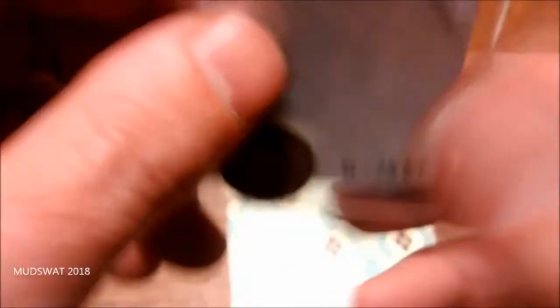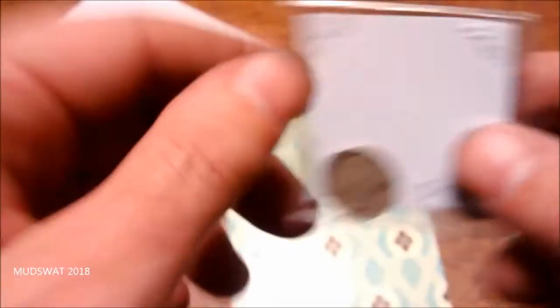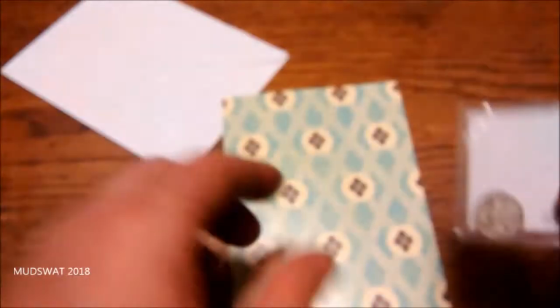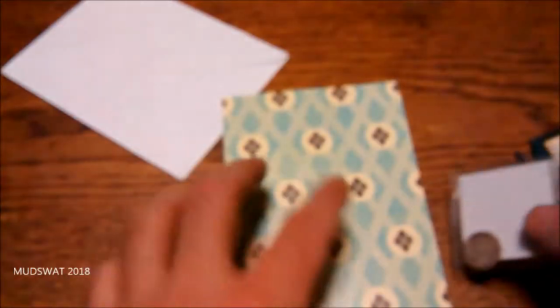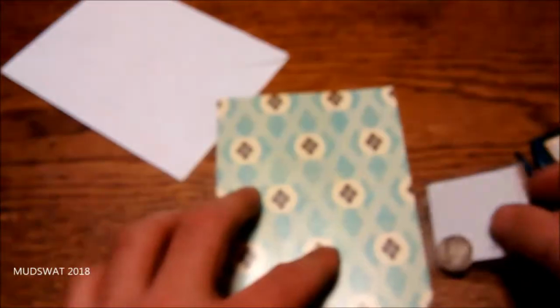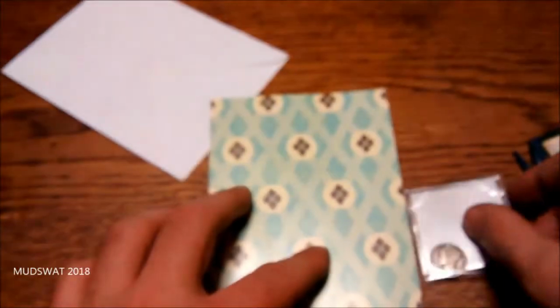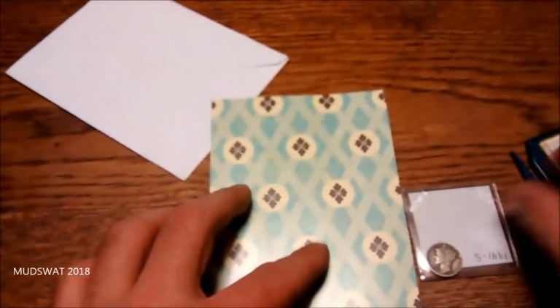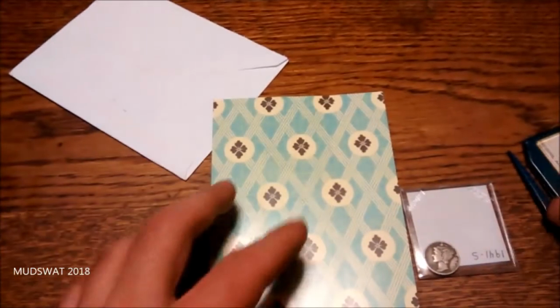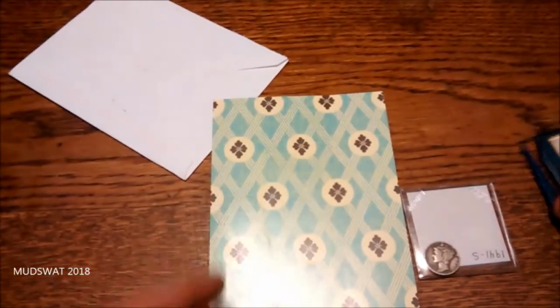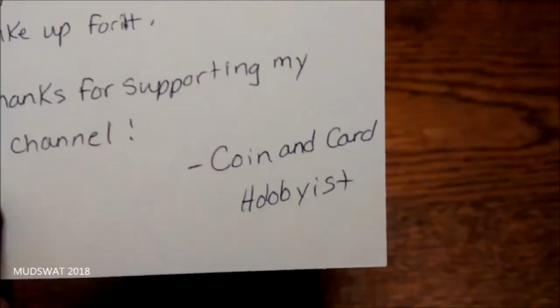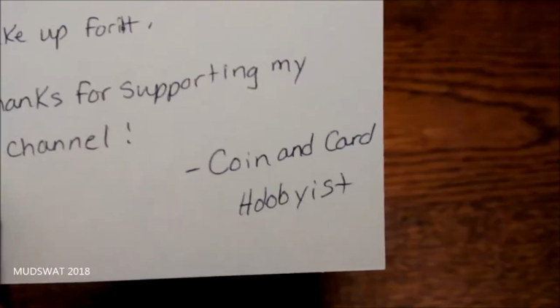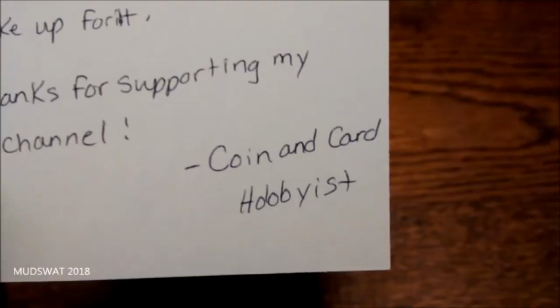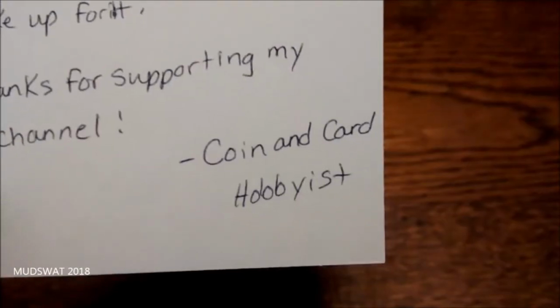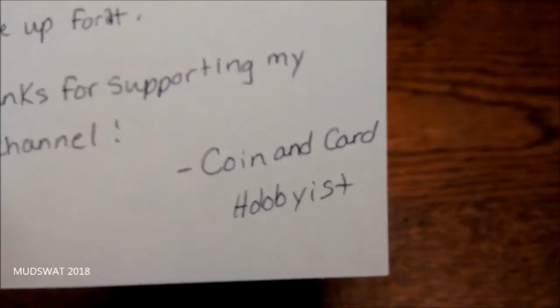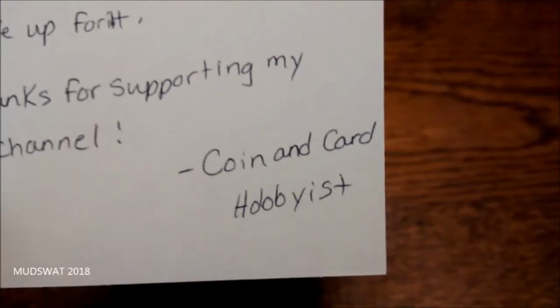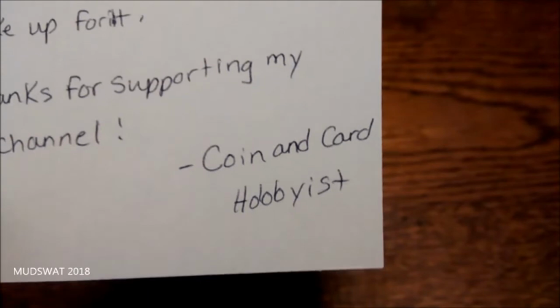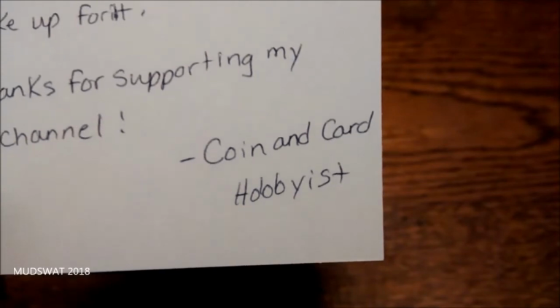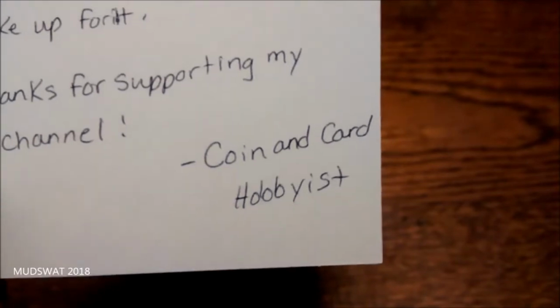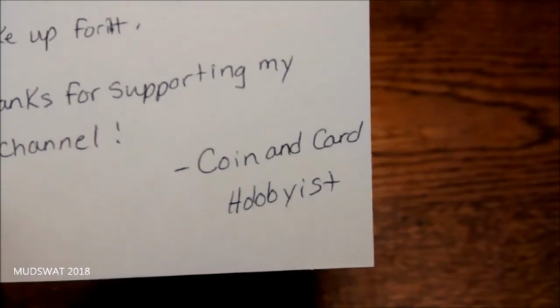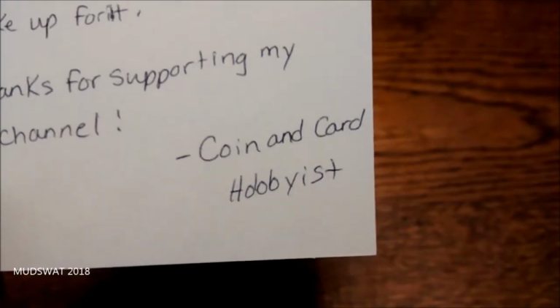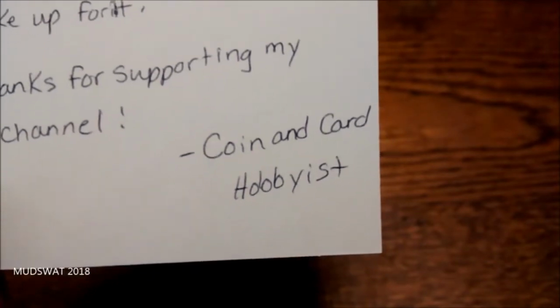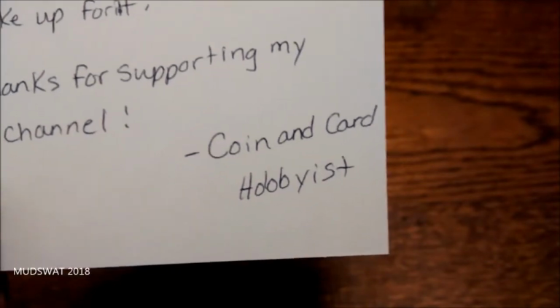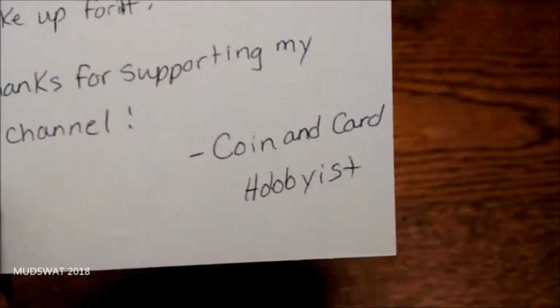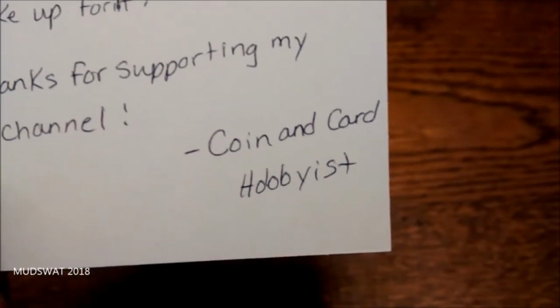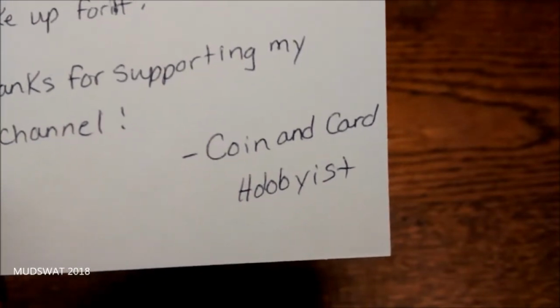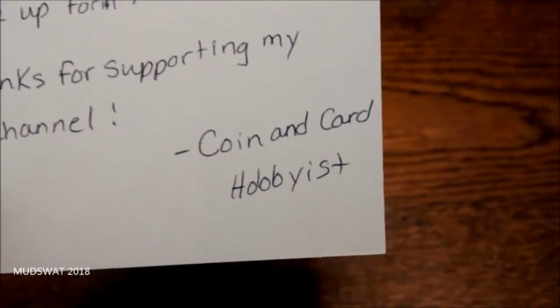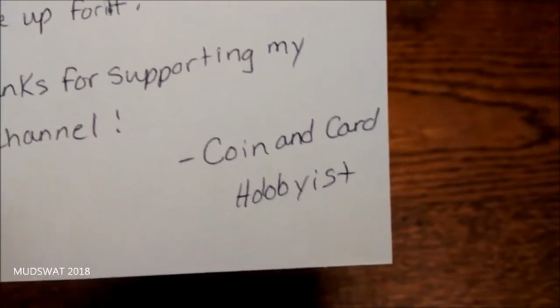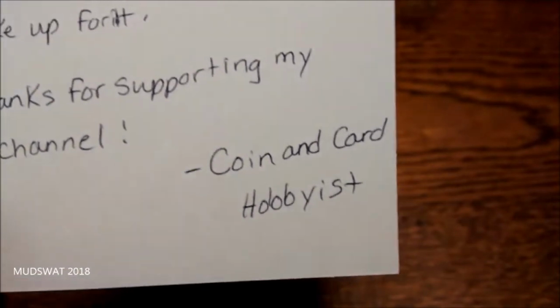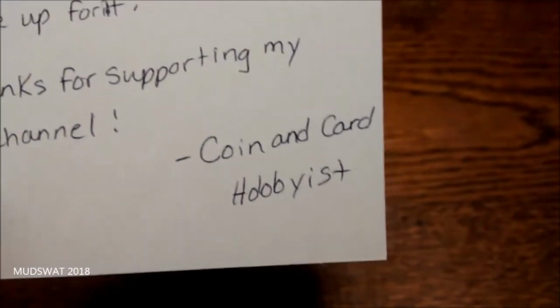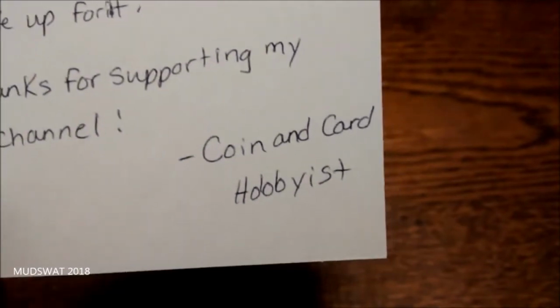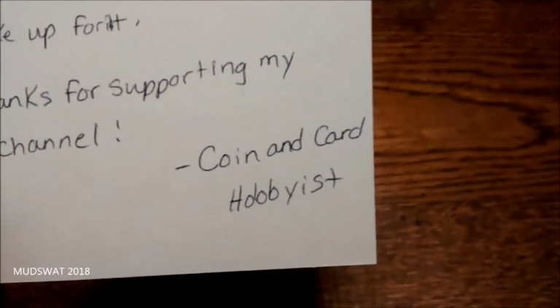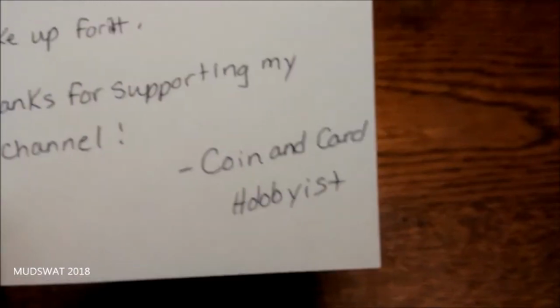Check her out — great channel. Make sure you check out Coin and Card Hobbyist, links in the description below. Thank you everybody for watching.